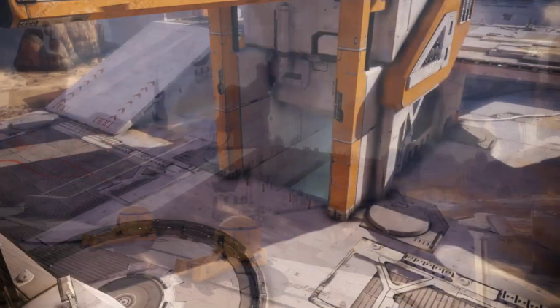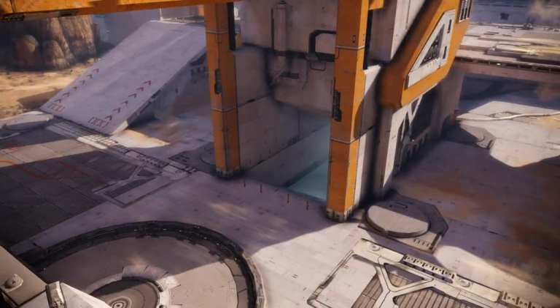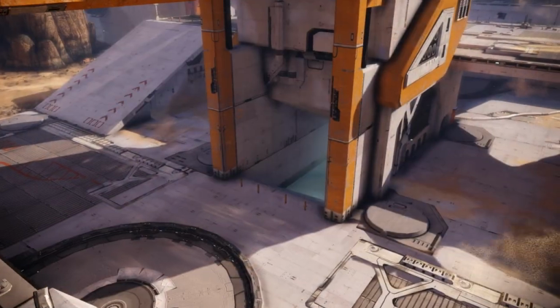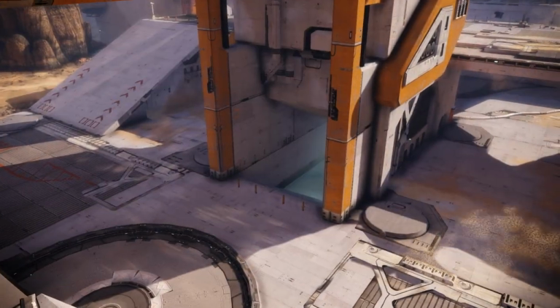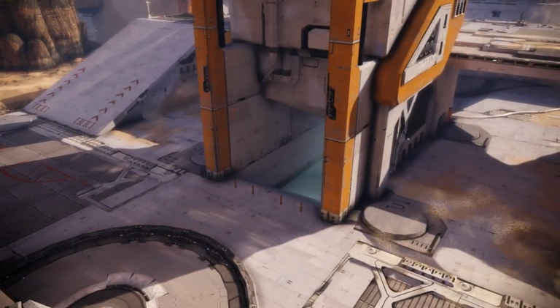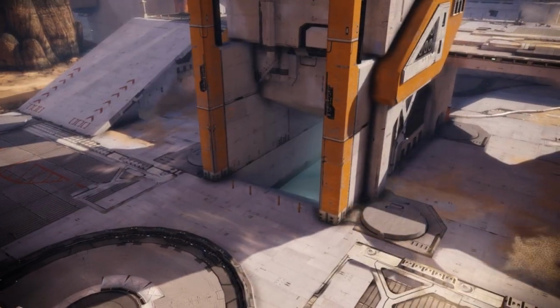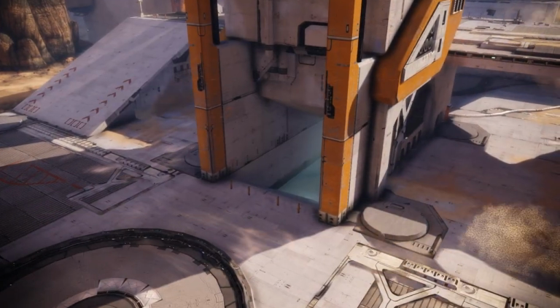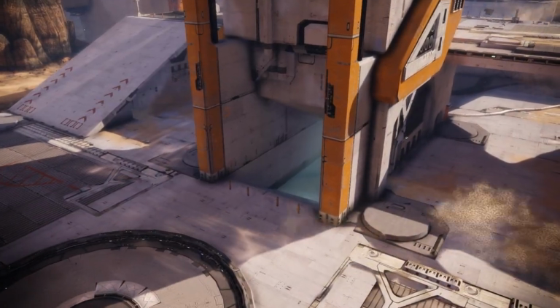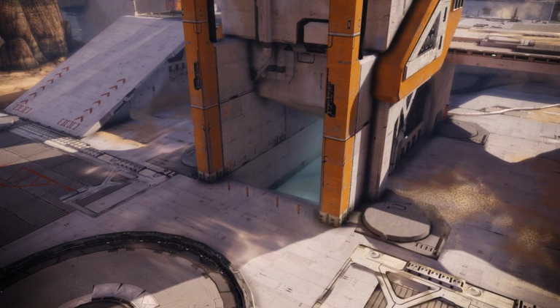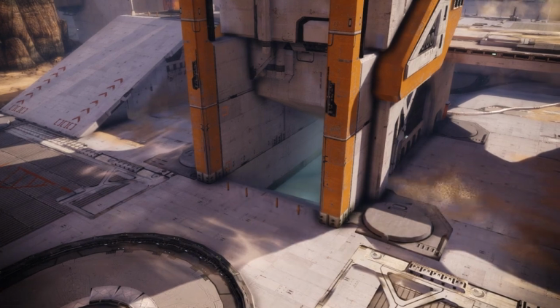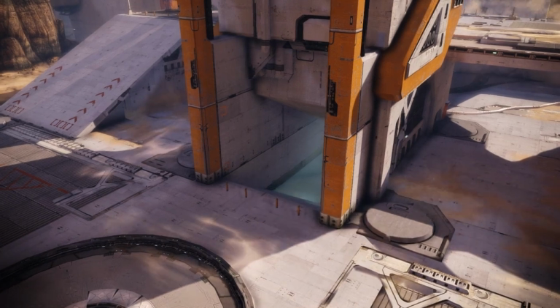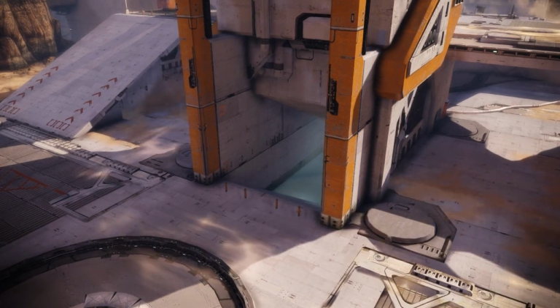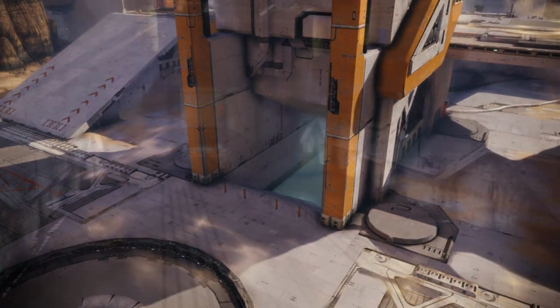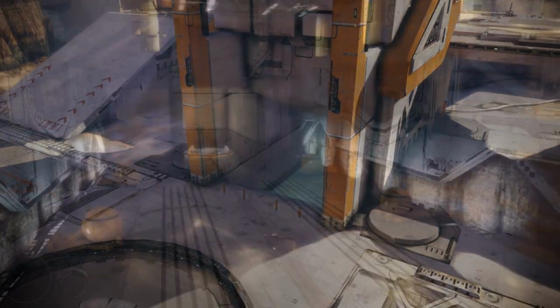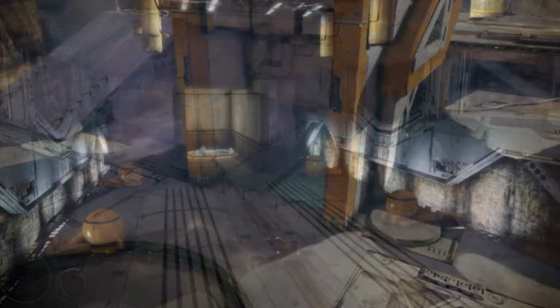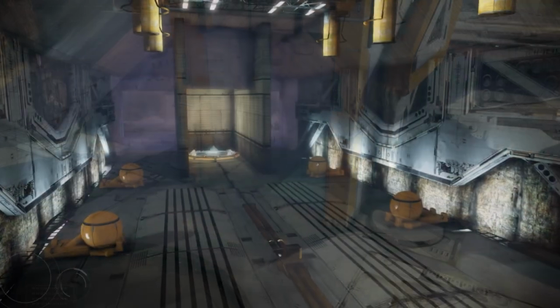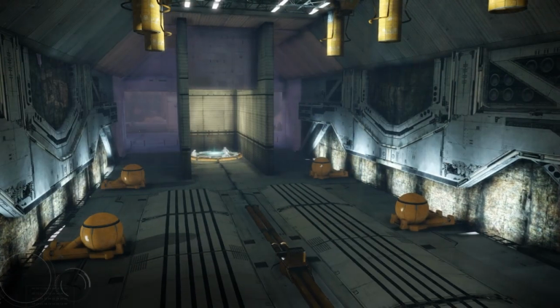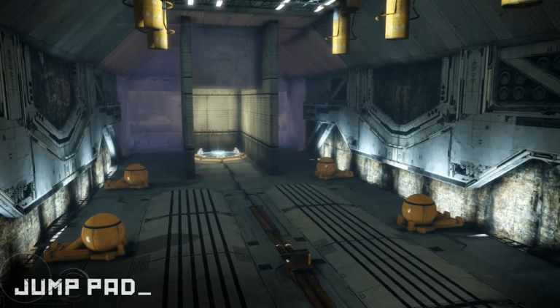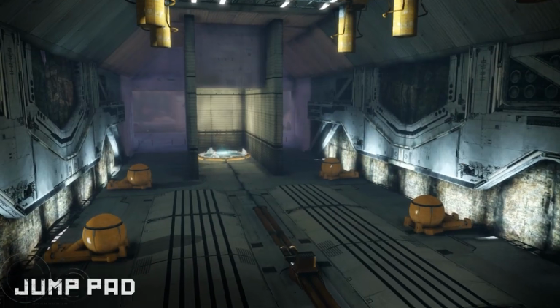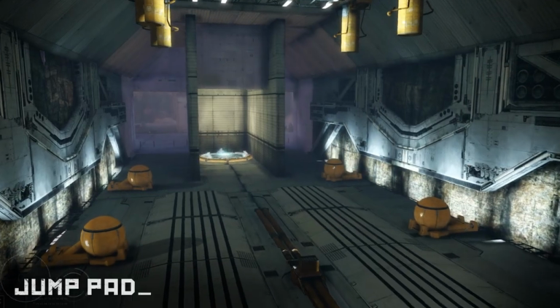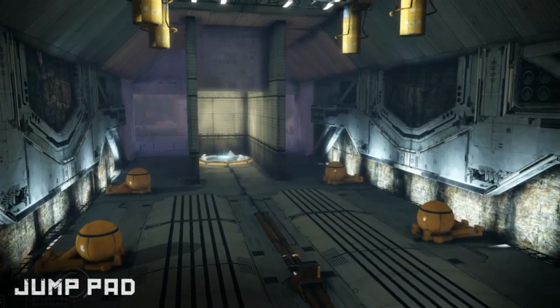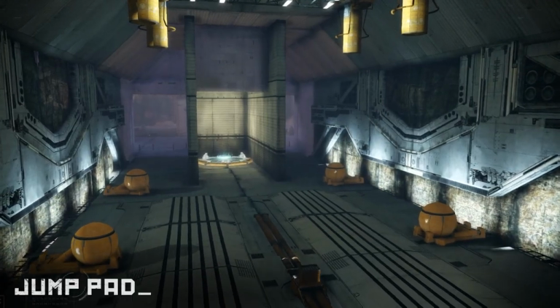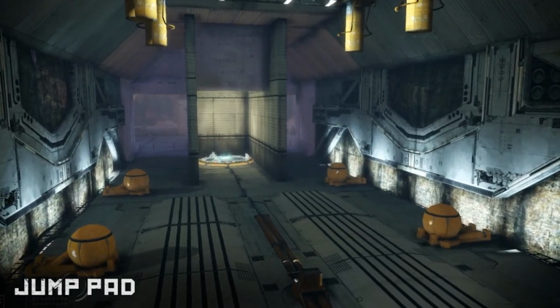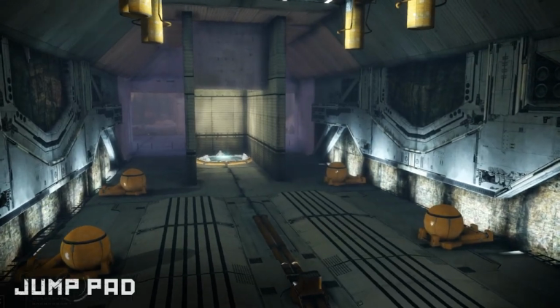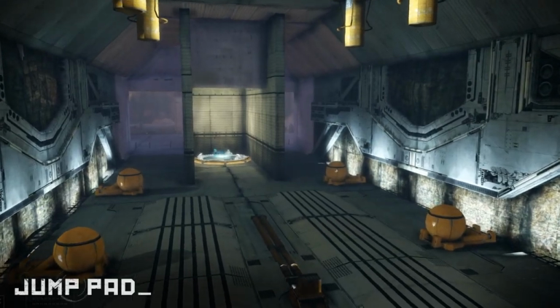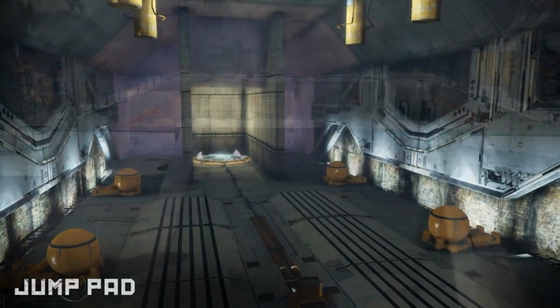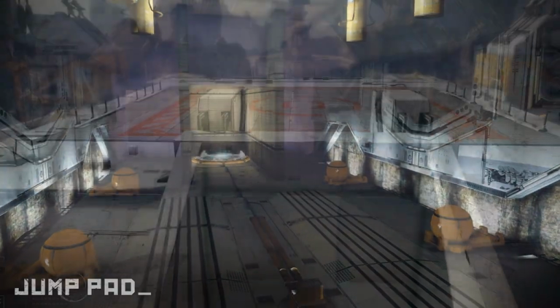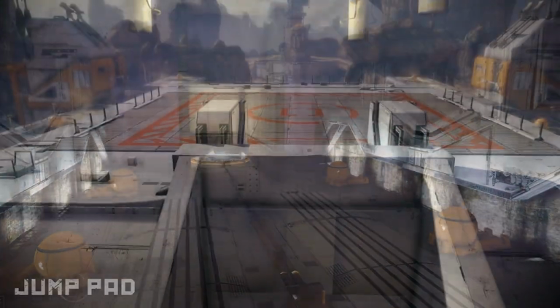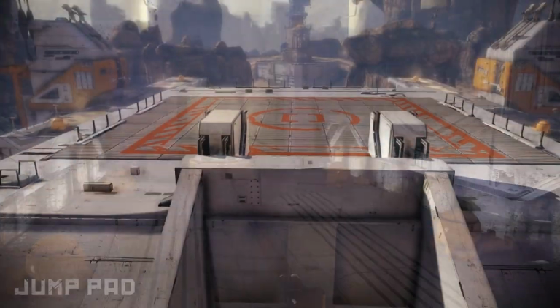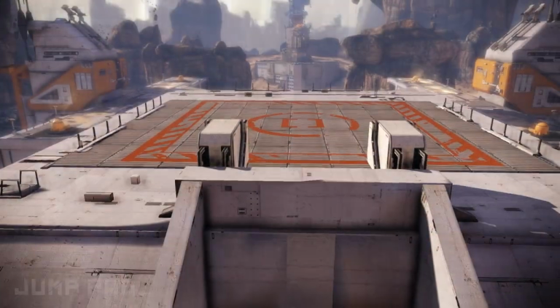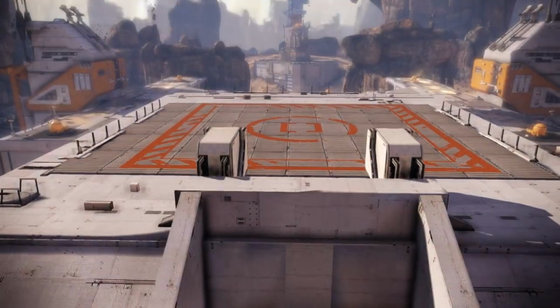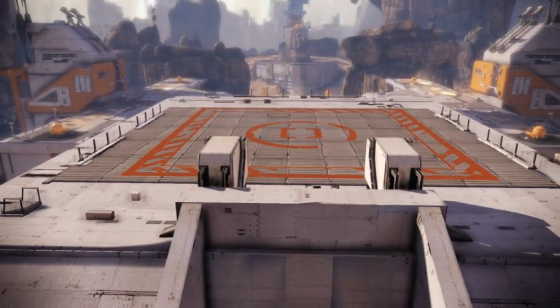Instead, players would be wise to utilize the facility's interior jump pad to quickly access the roof and surprise unlucky snipers.